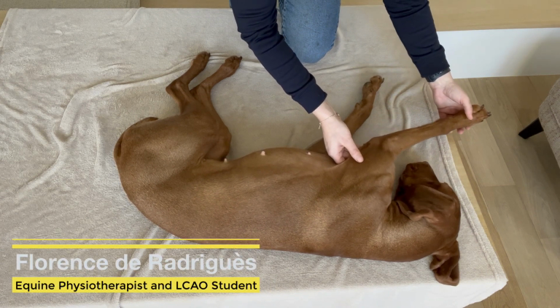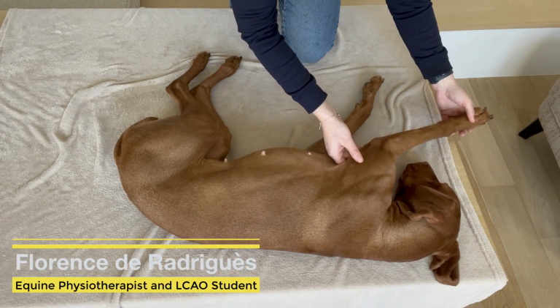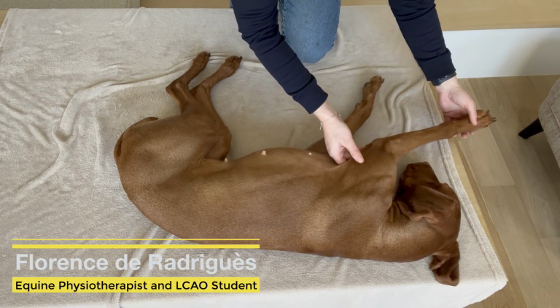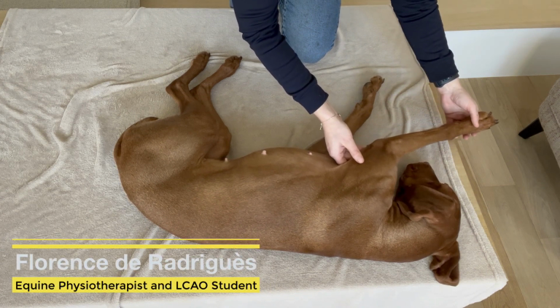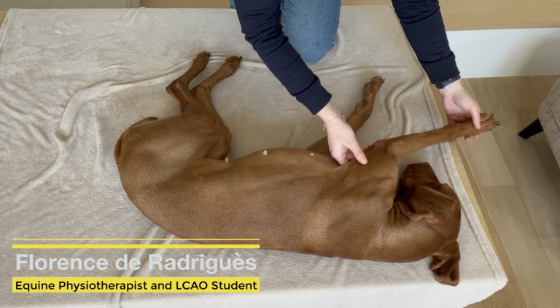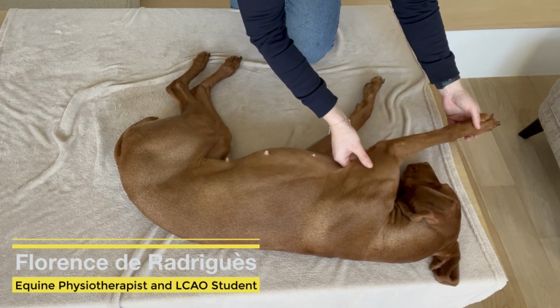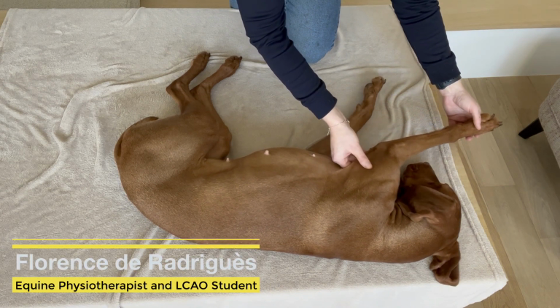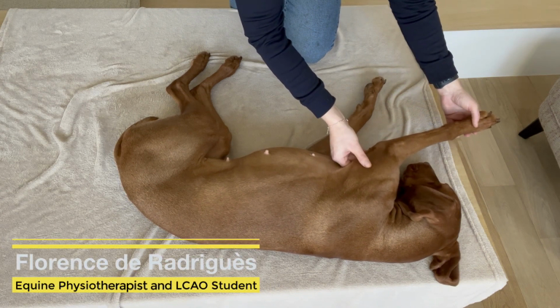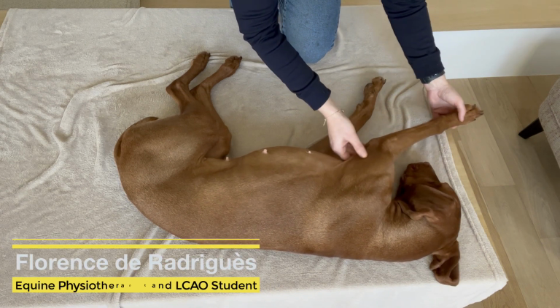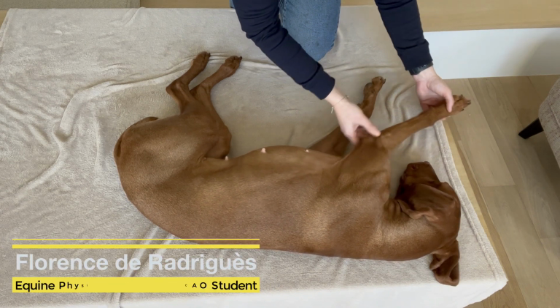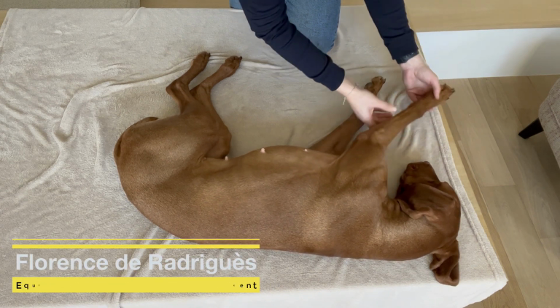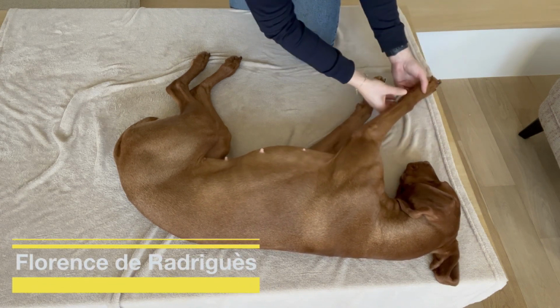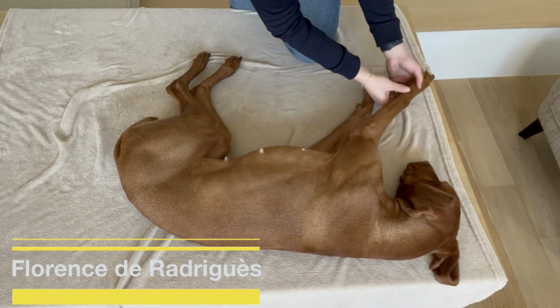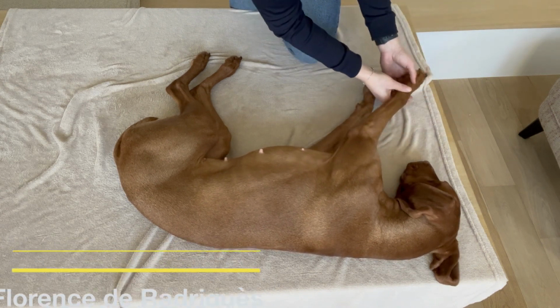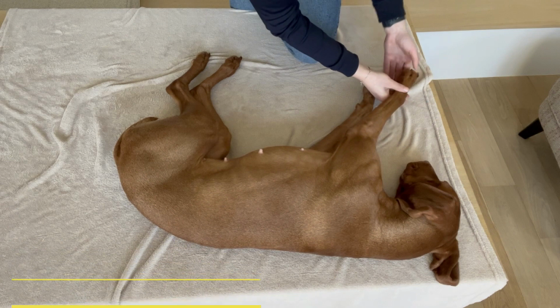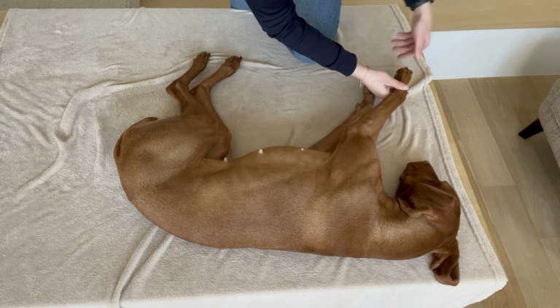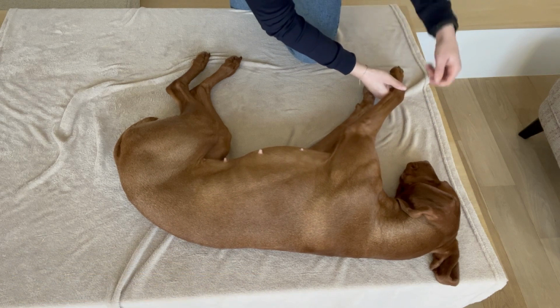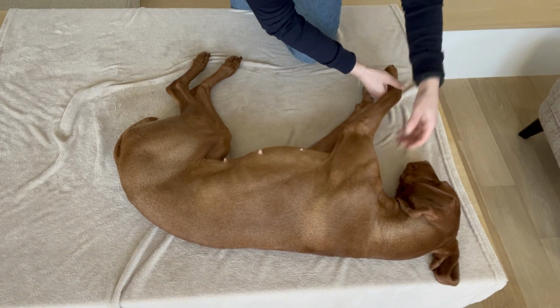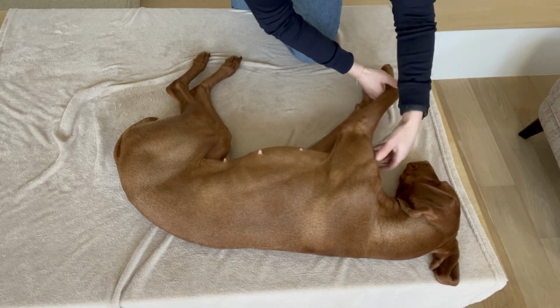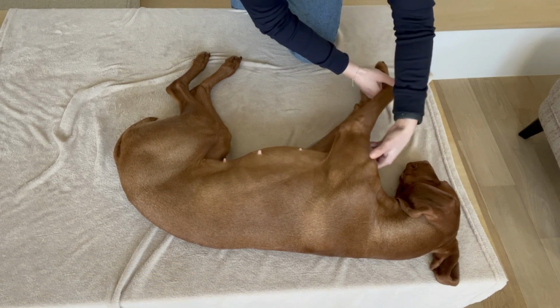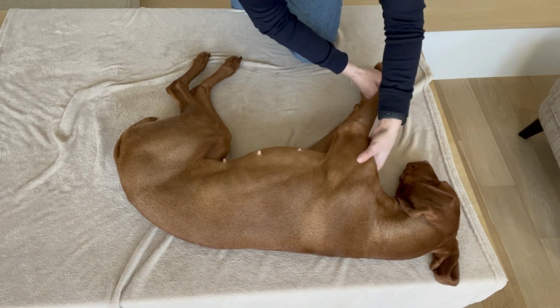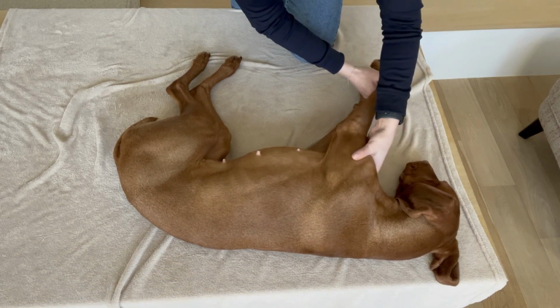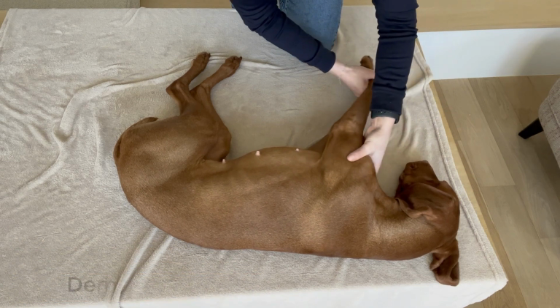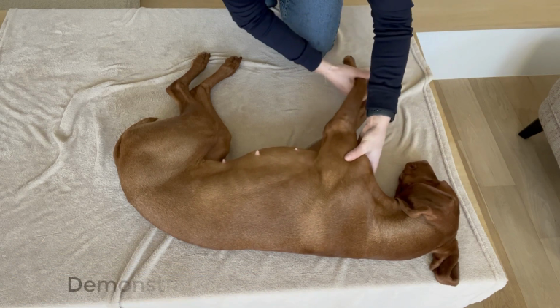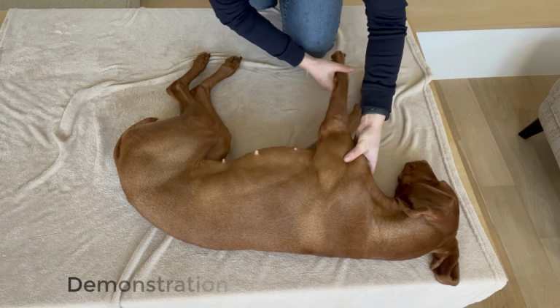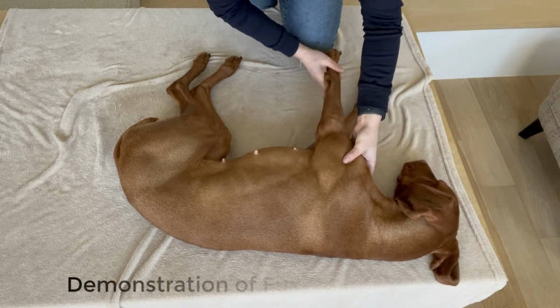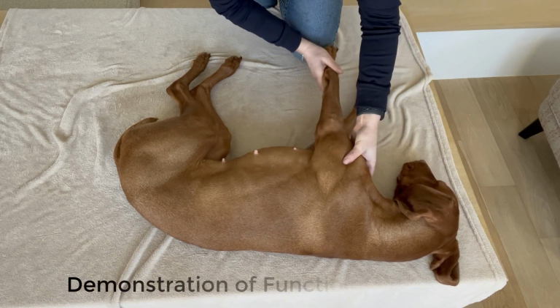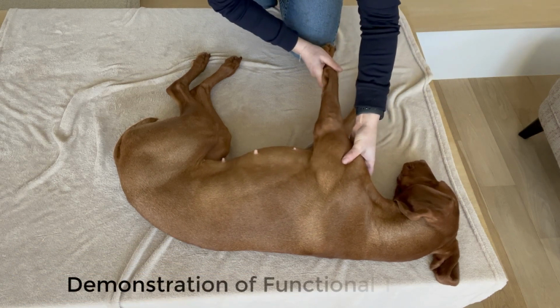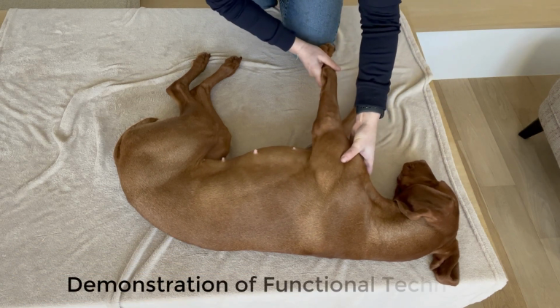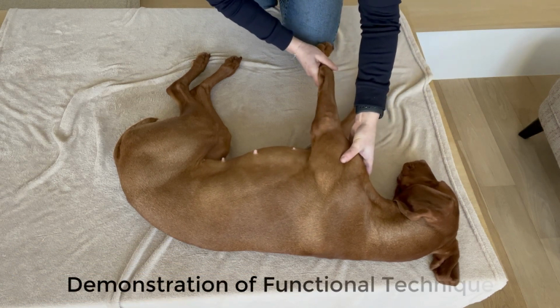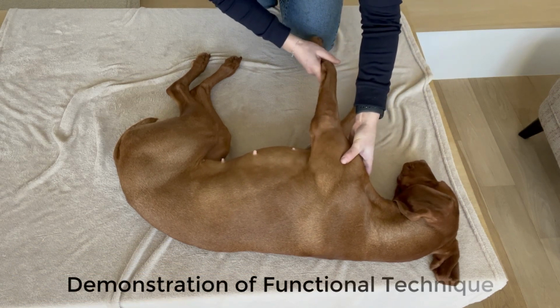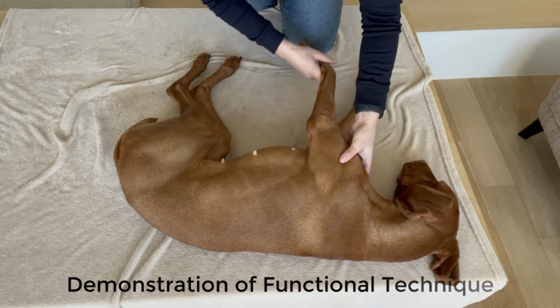Hello, my name is Florence de Radiguez. Today we are the 9th of February and I will talk about the functional technique.